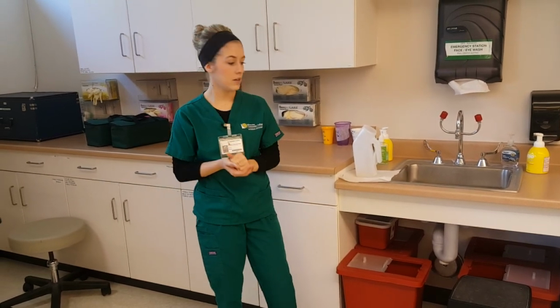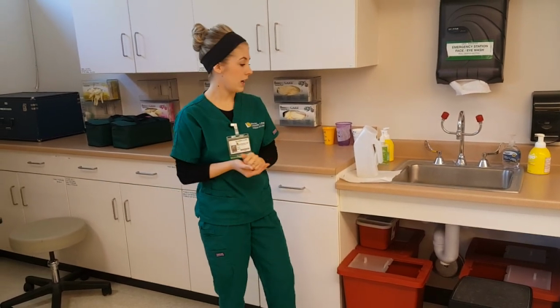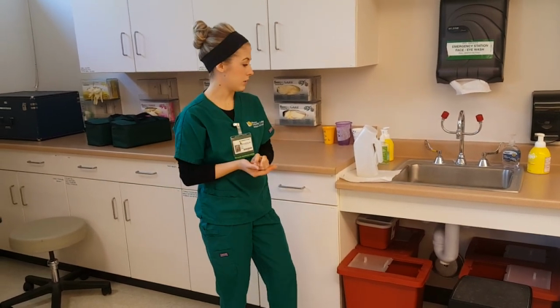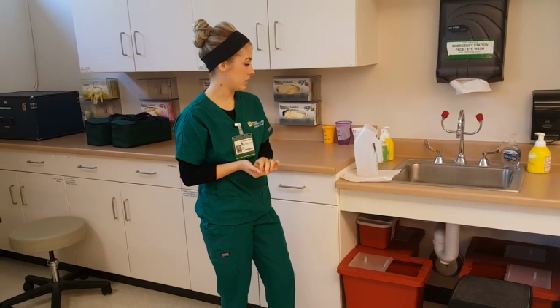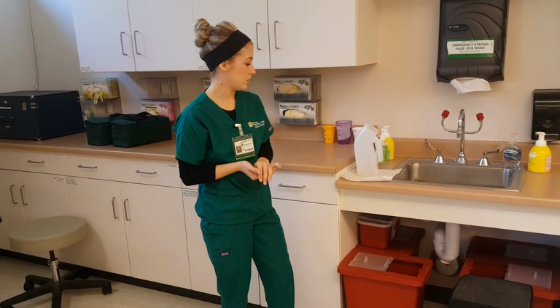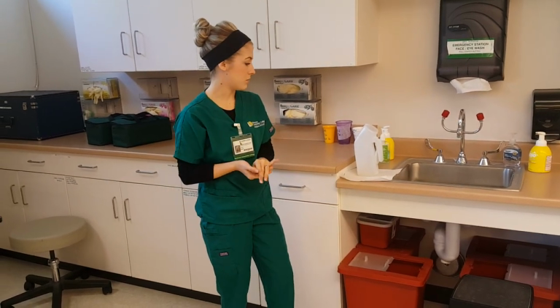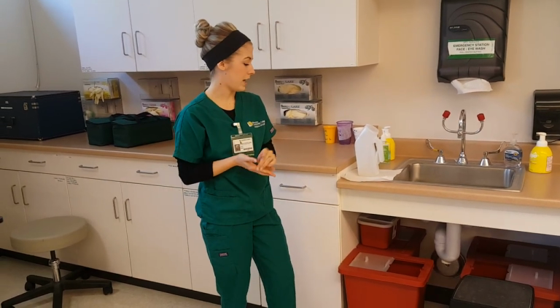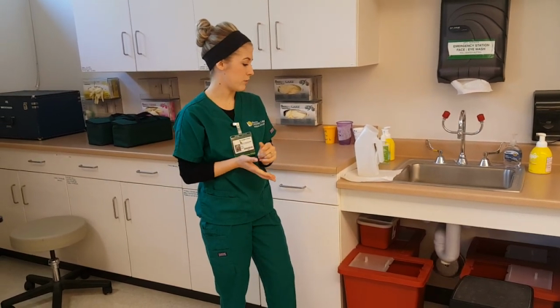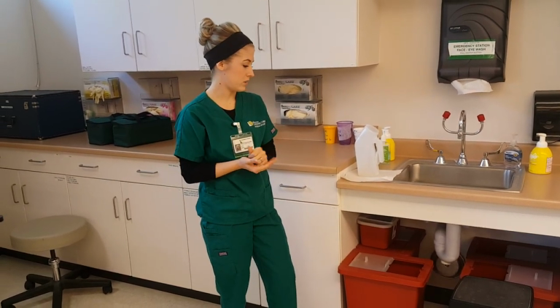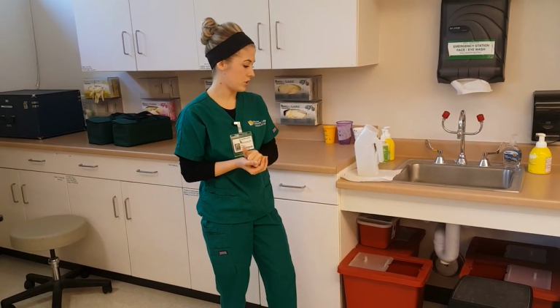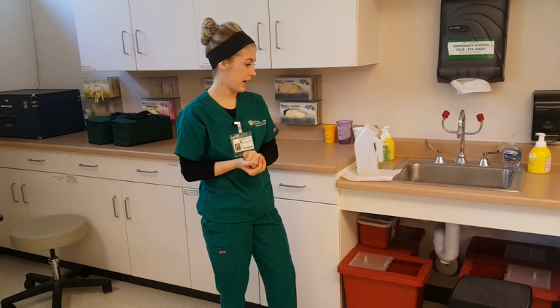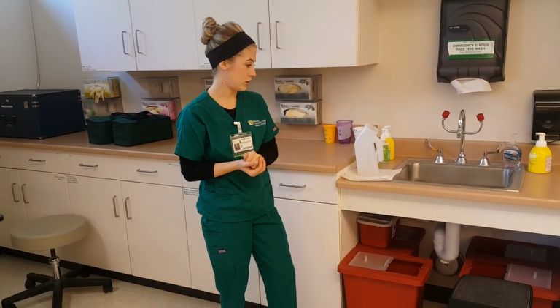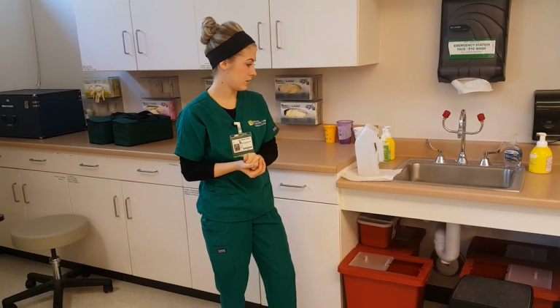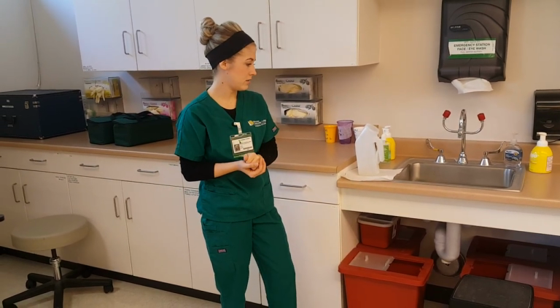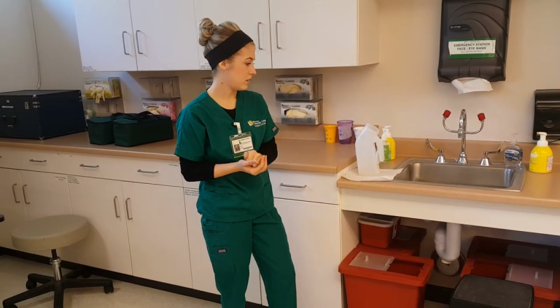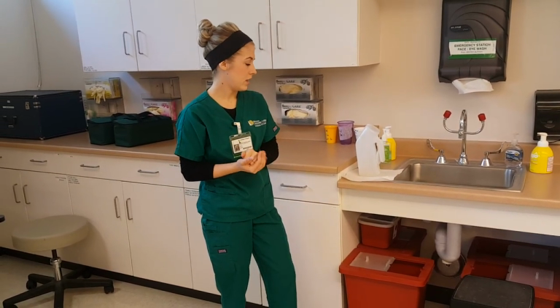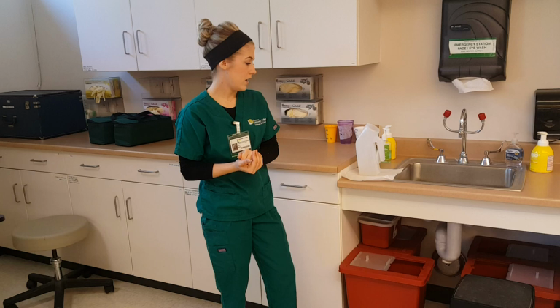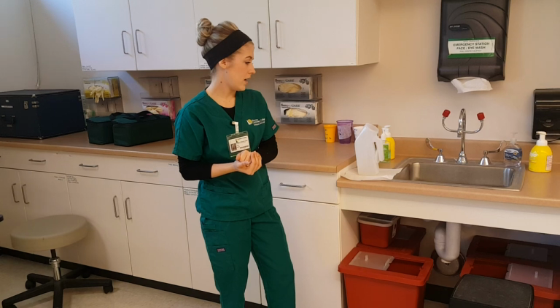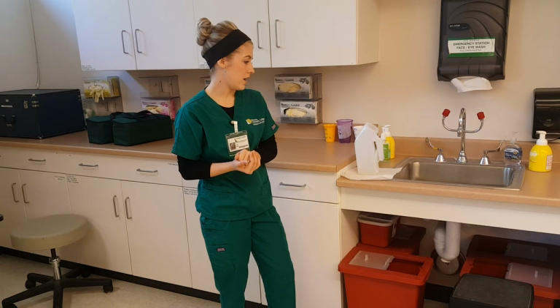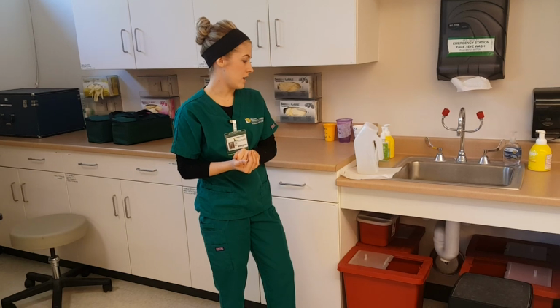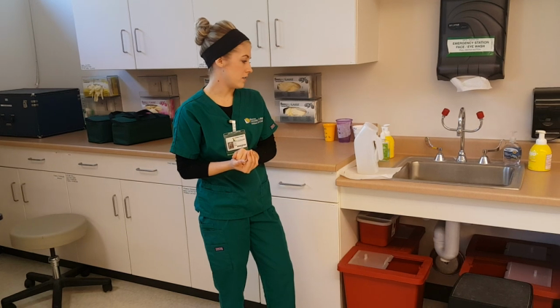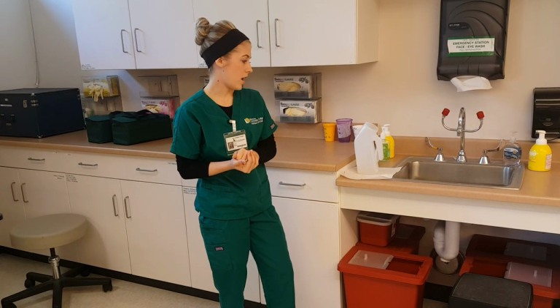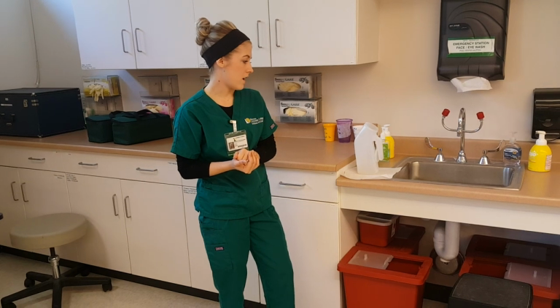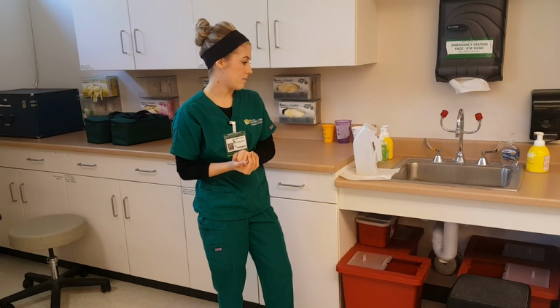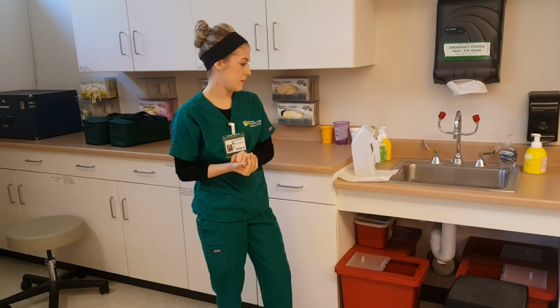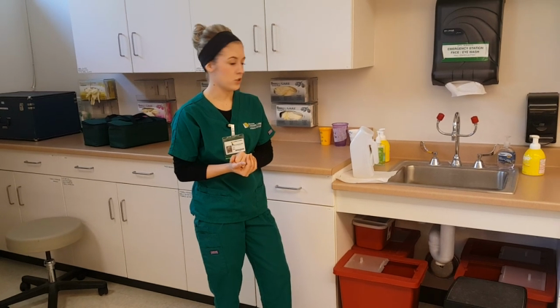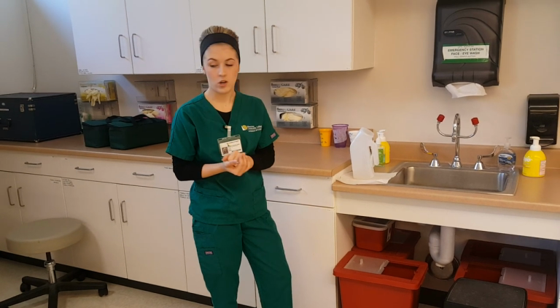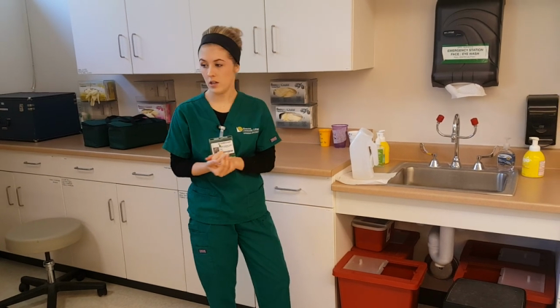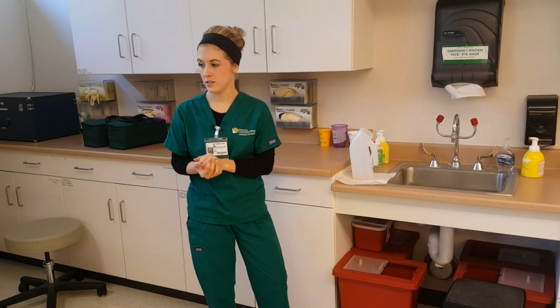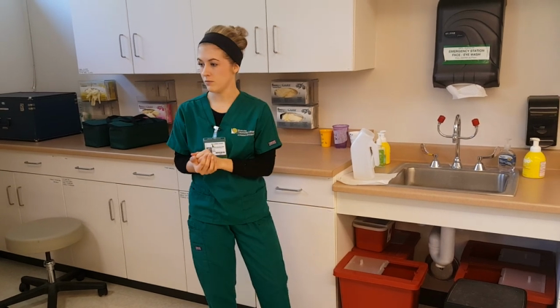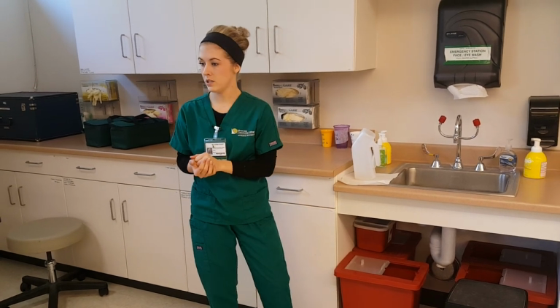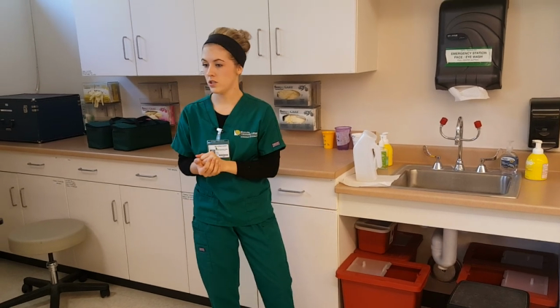I would then do my in-procedure actions and make sure the call light is within reach, and leave the patient's room.